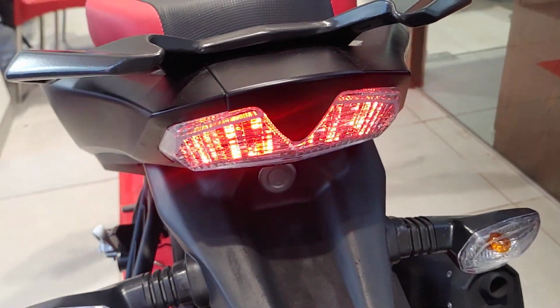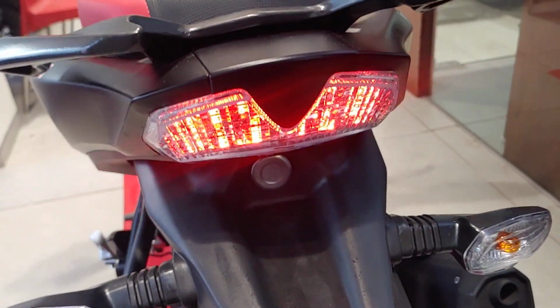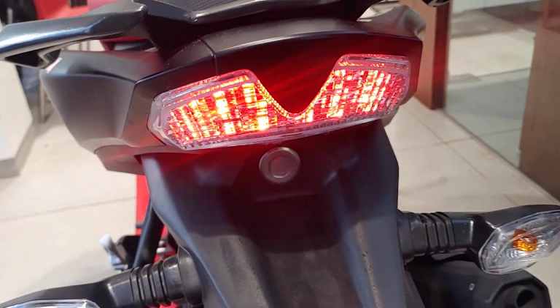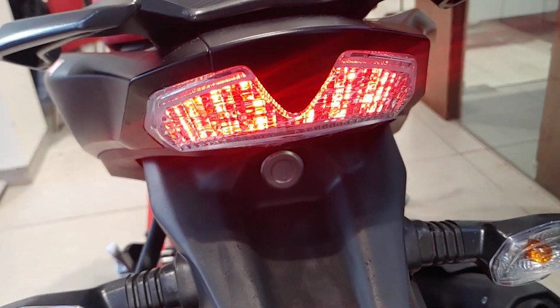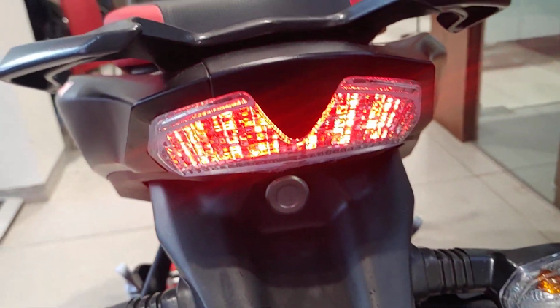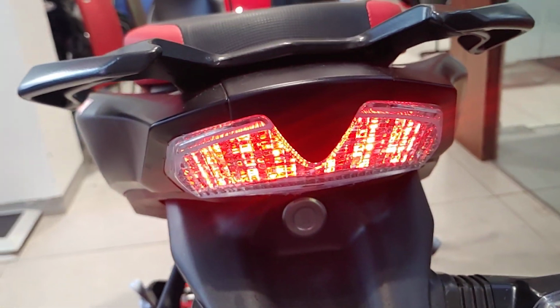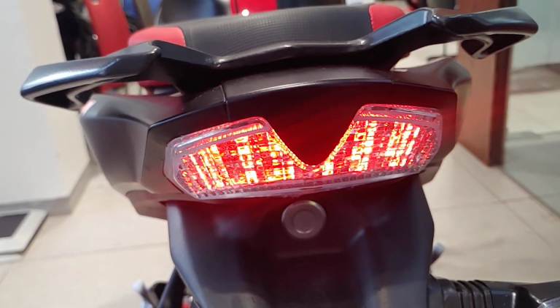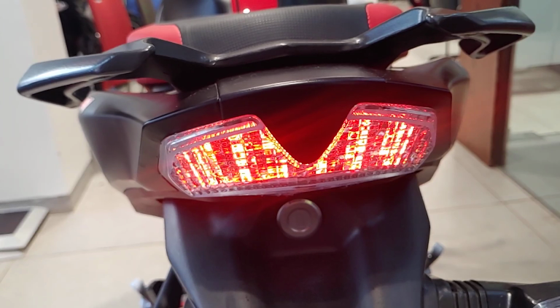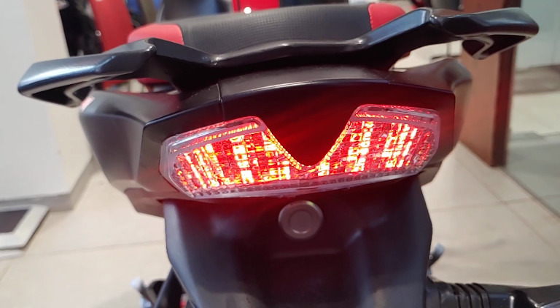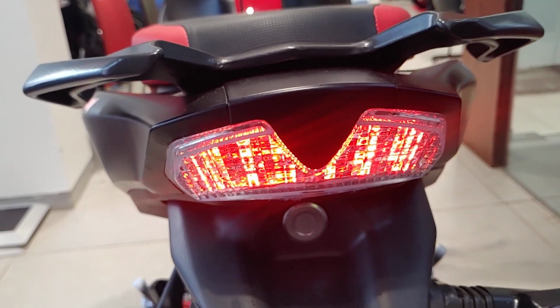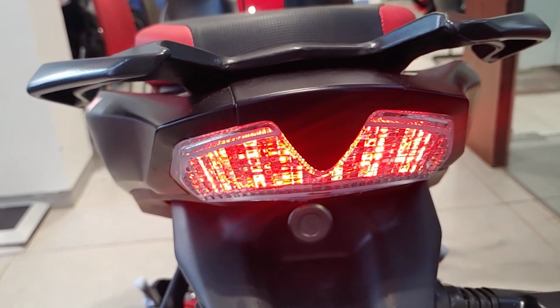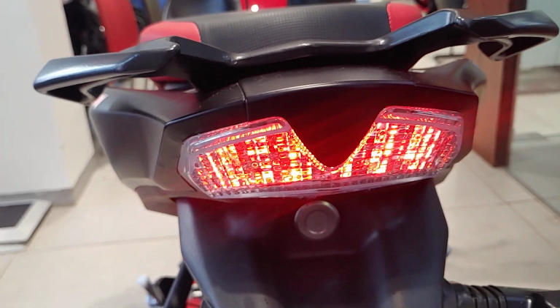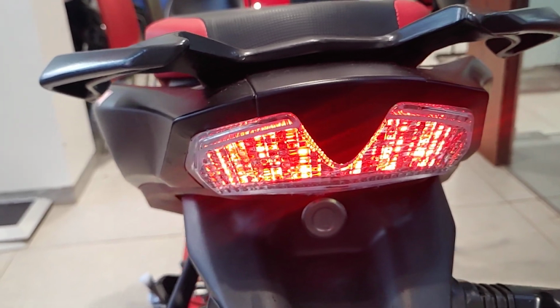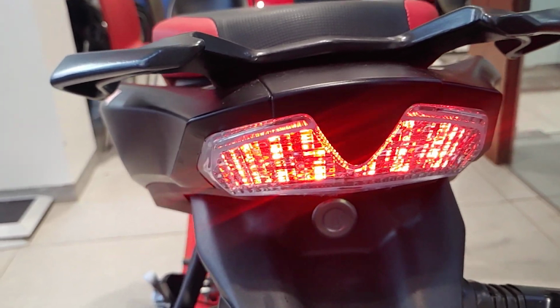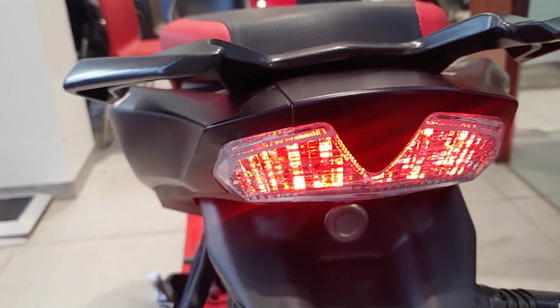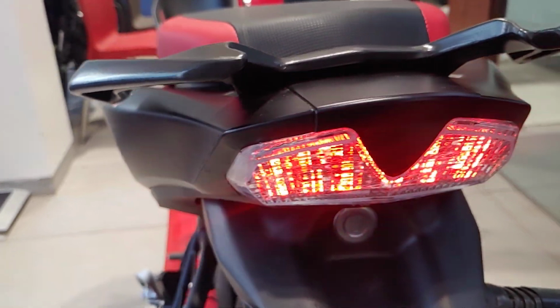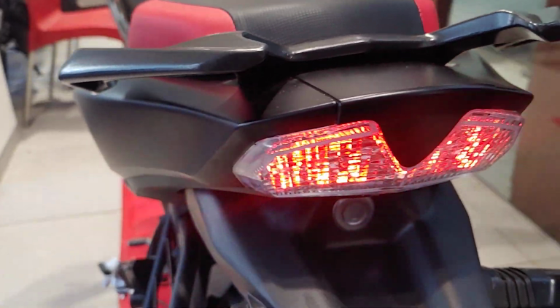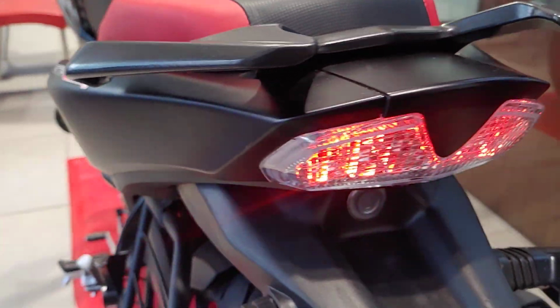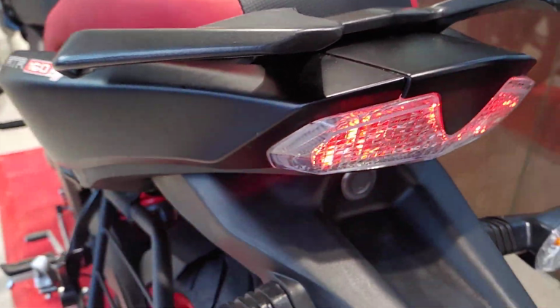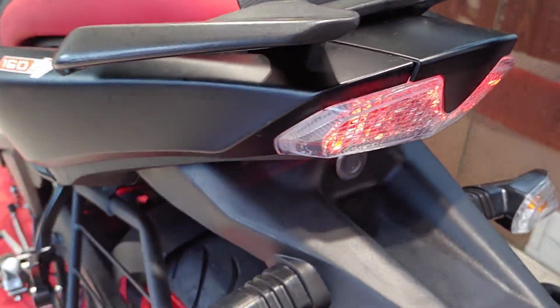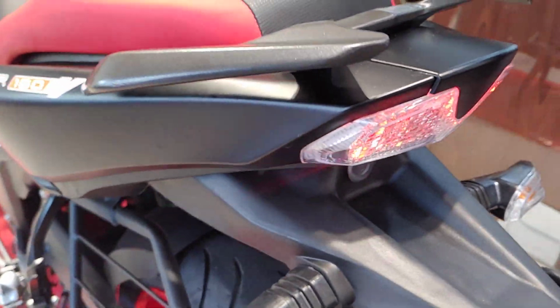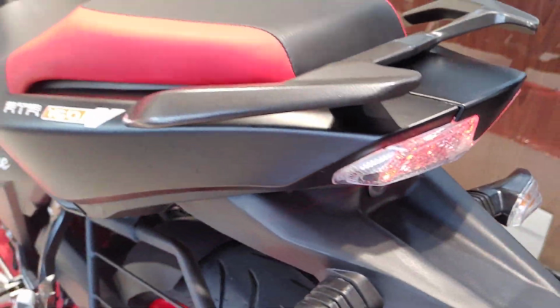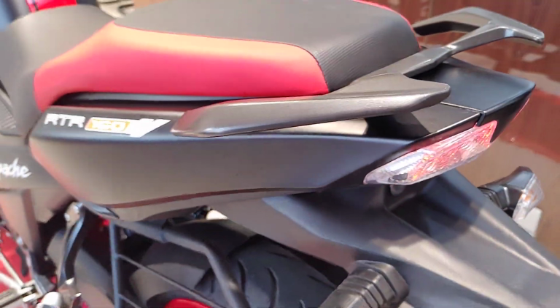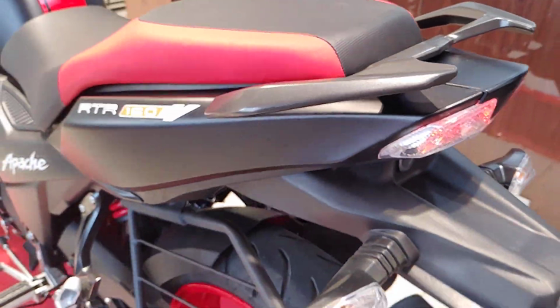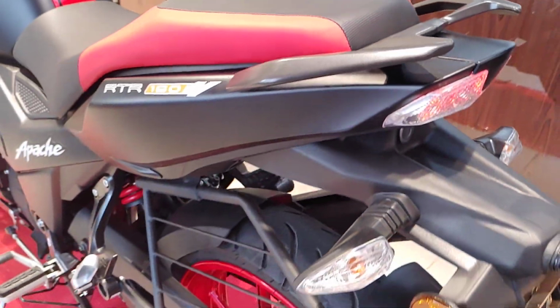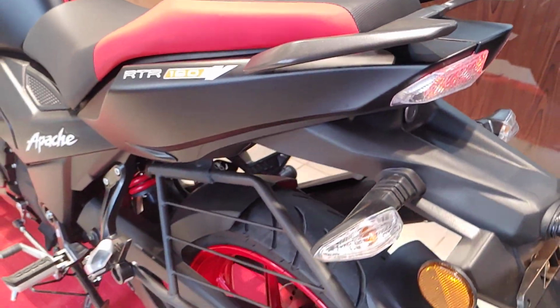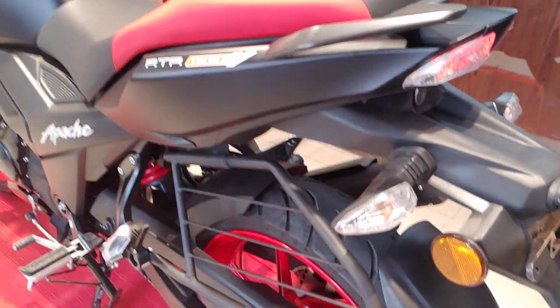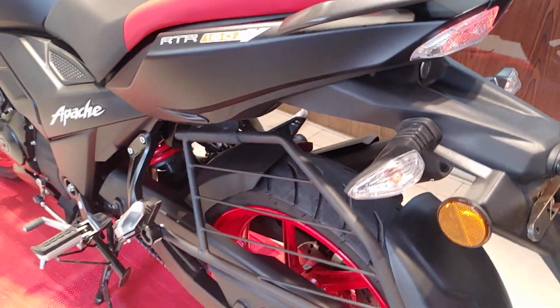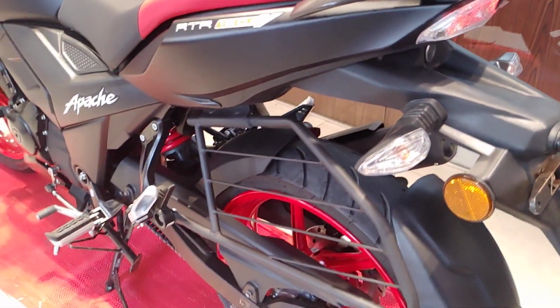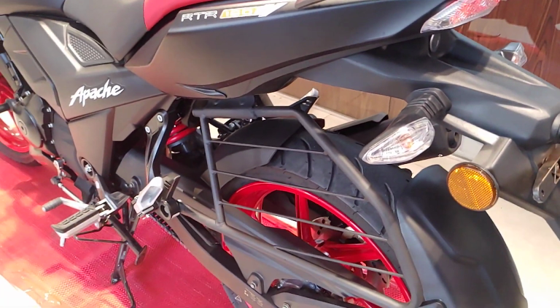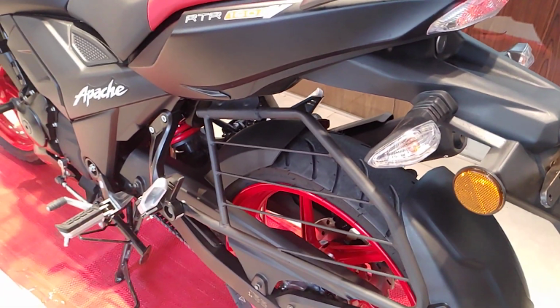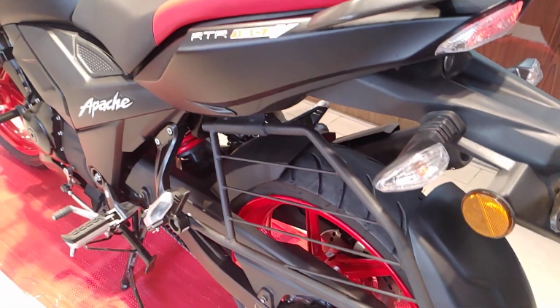There is no change here — the LED tail lamp remains the same.